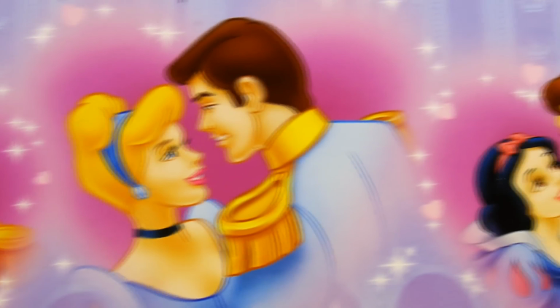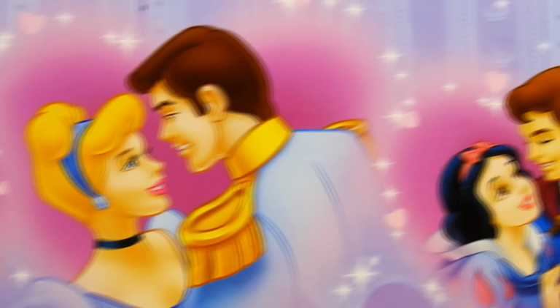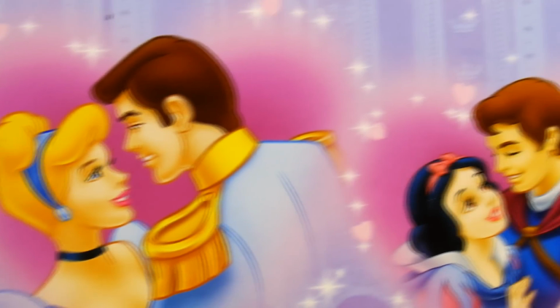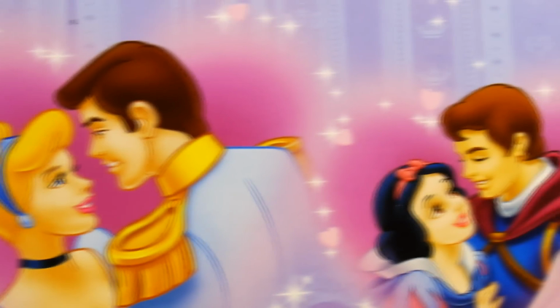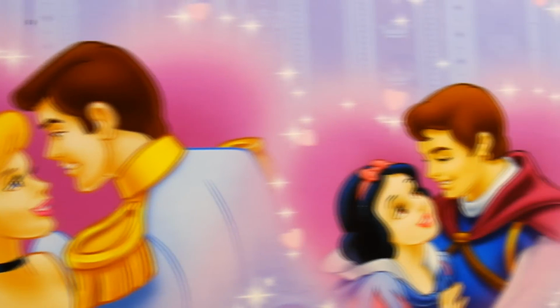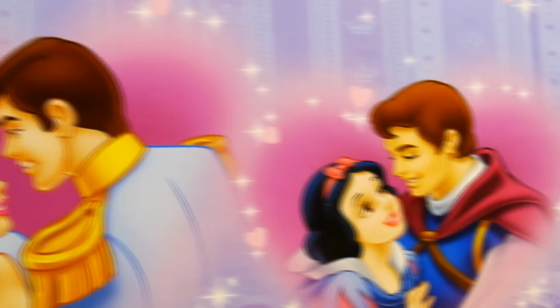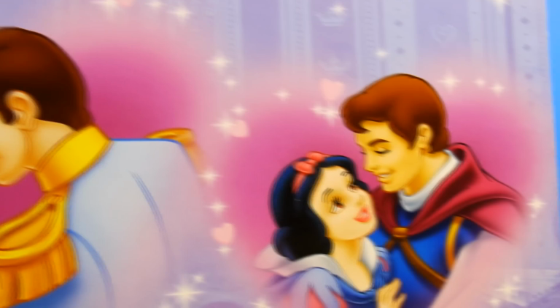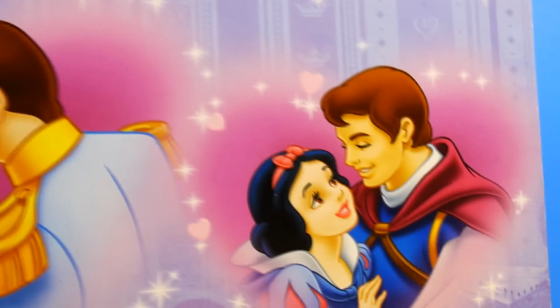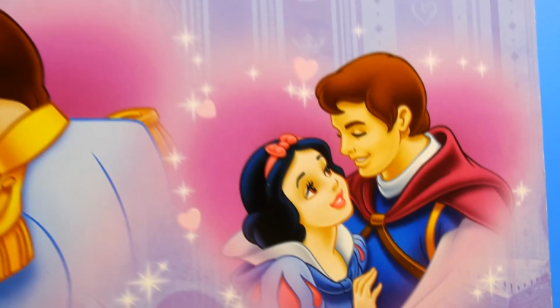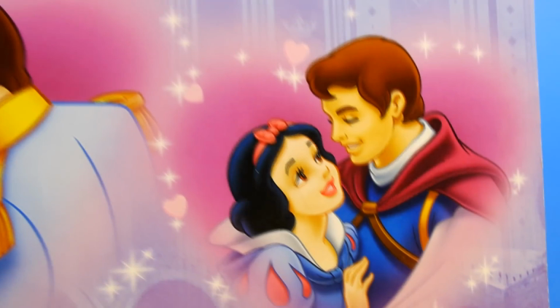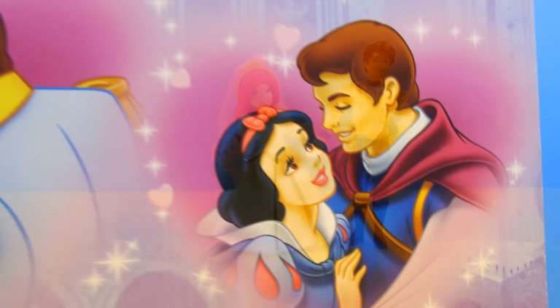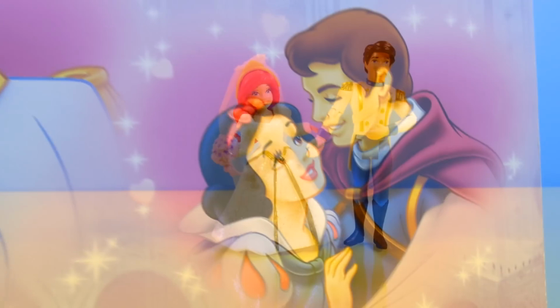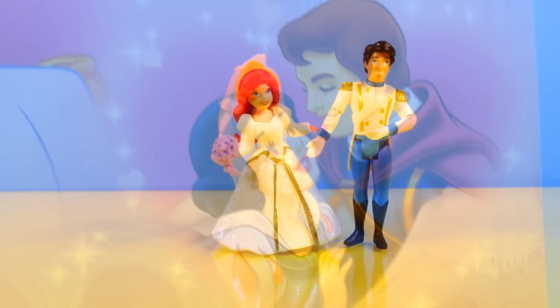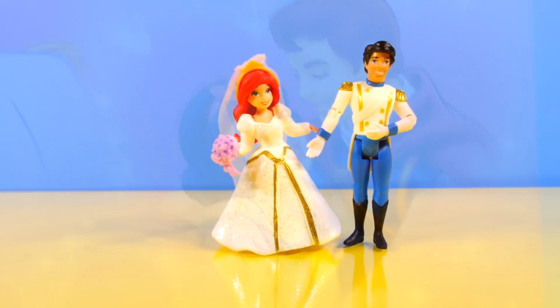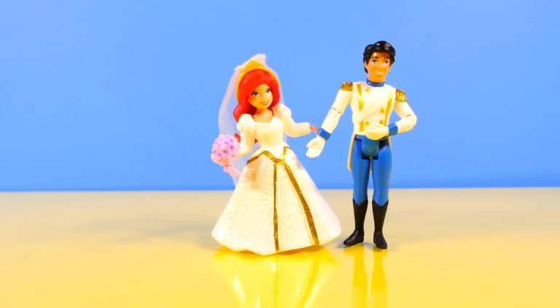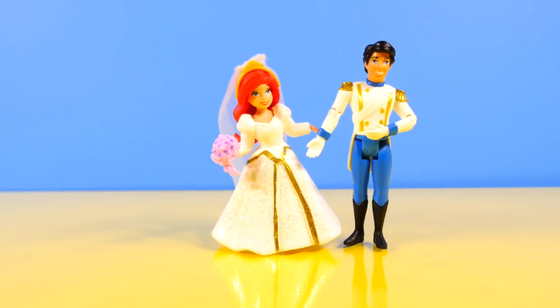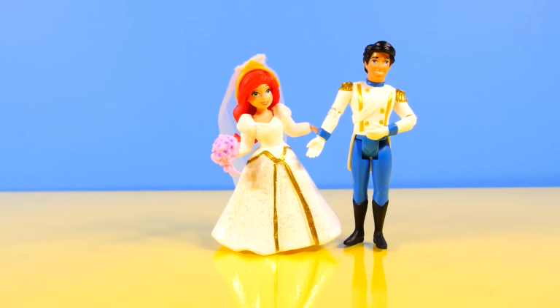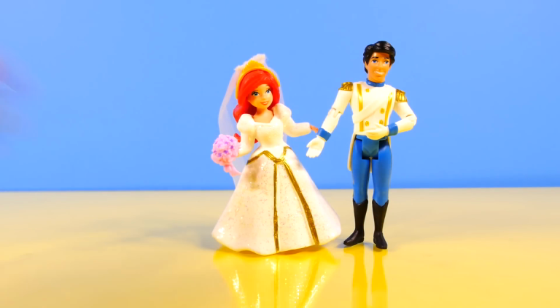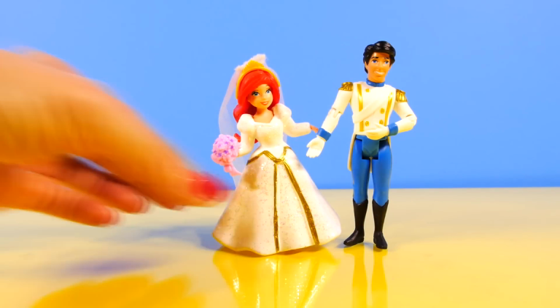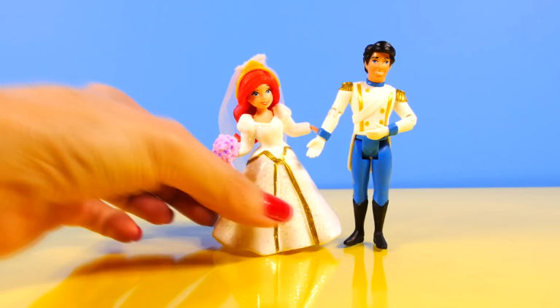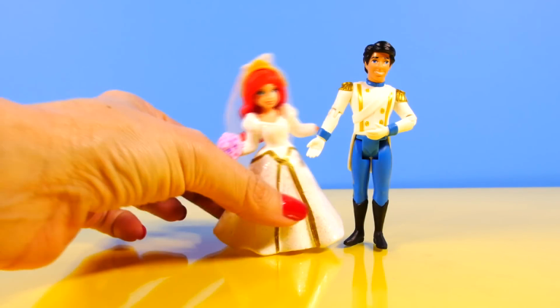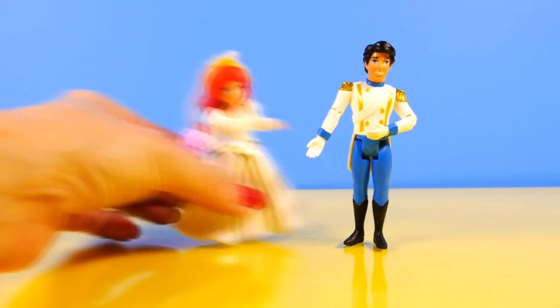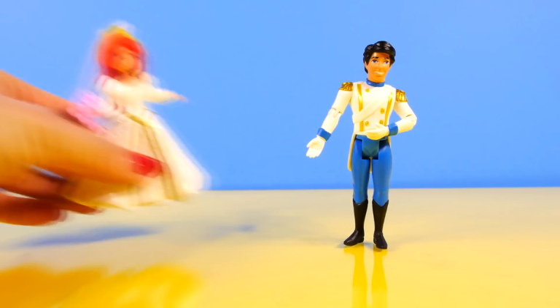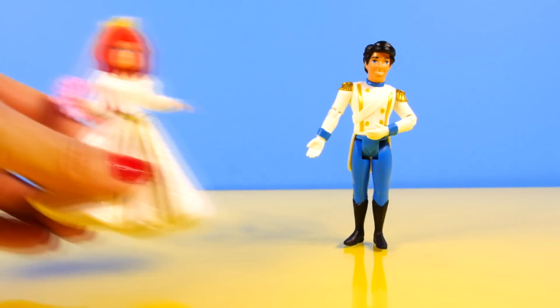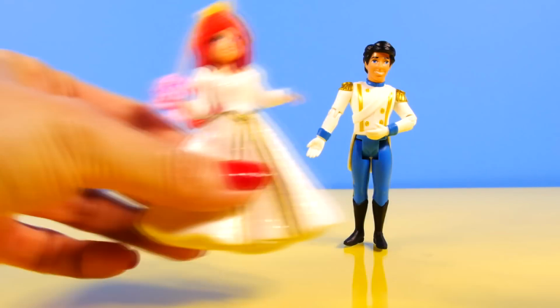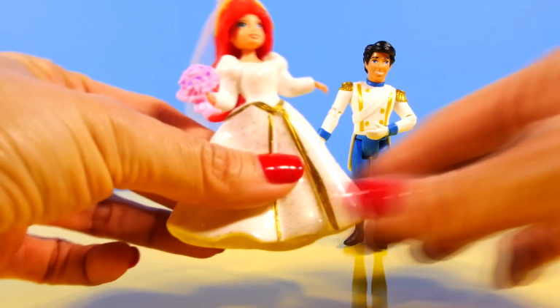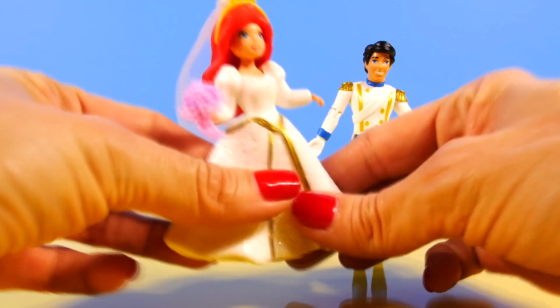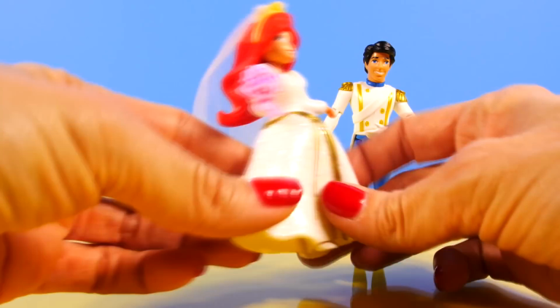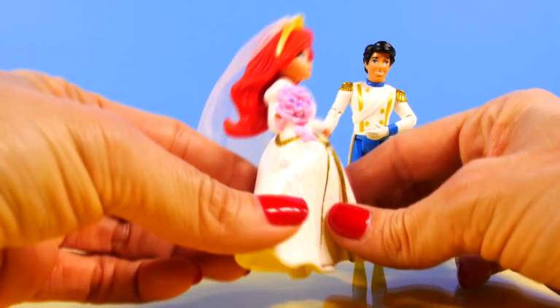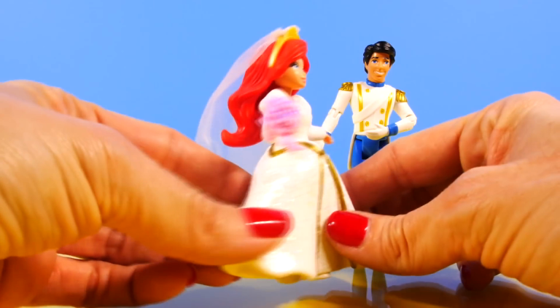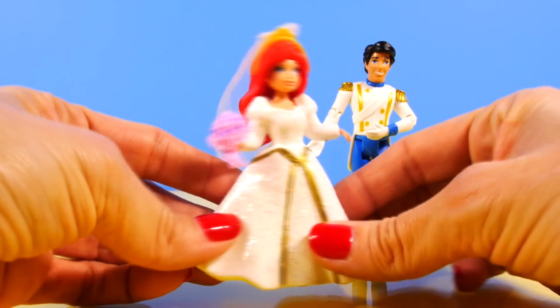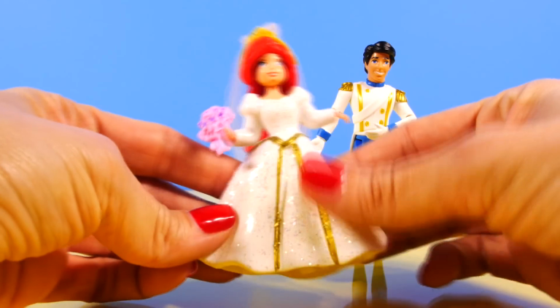Okay, let's open it up. First we have Princess Arielle and Prince Eric.